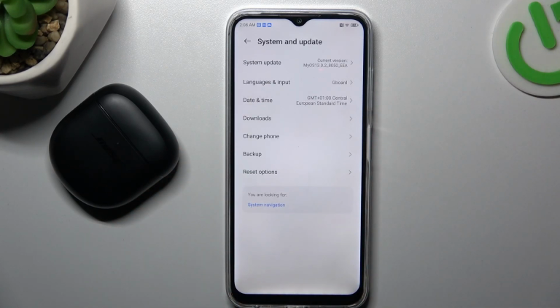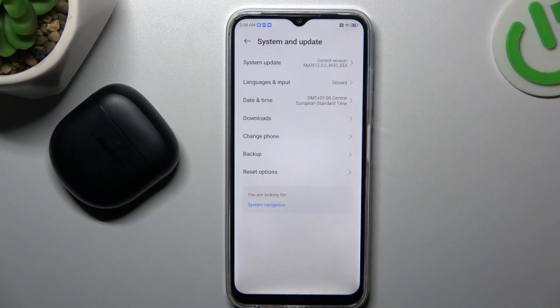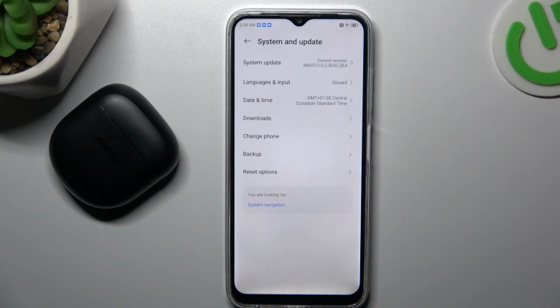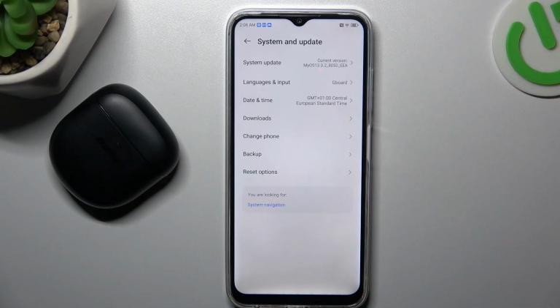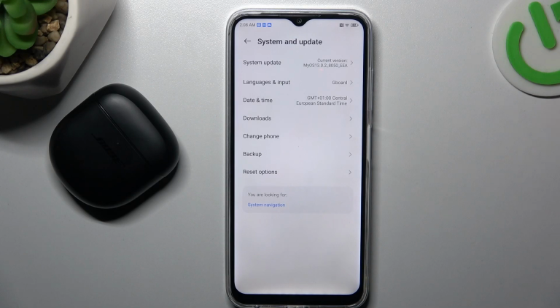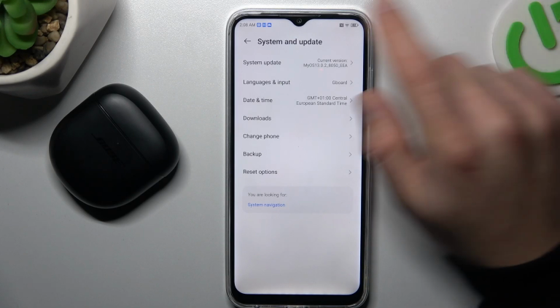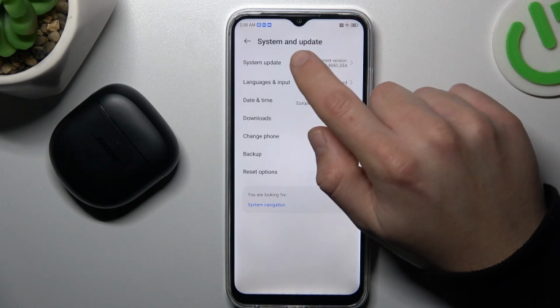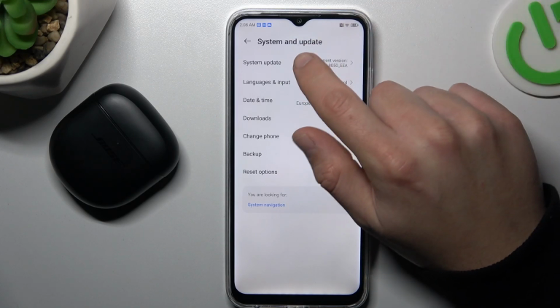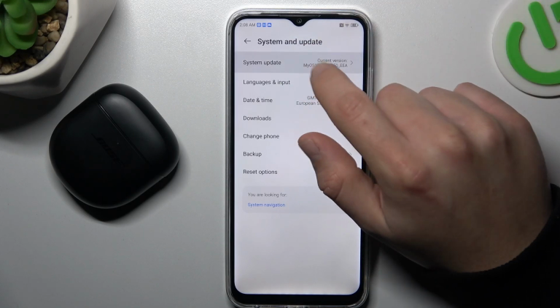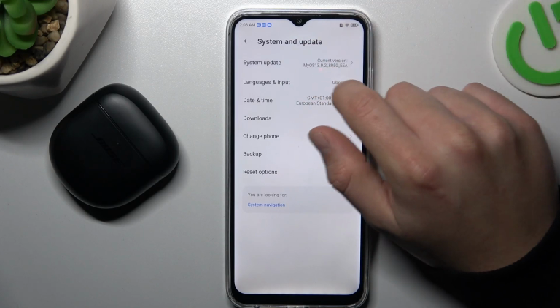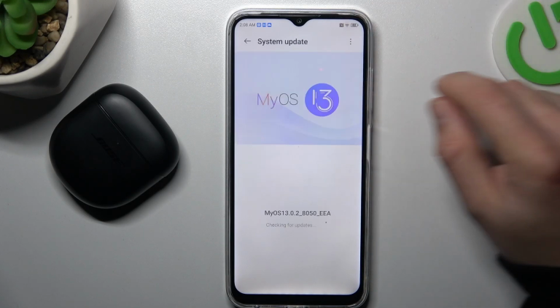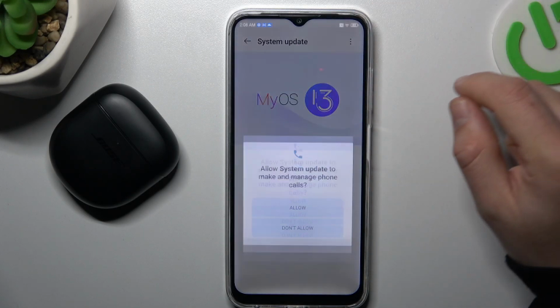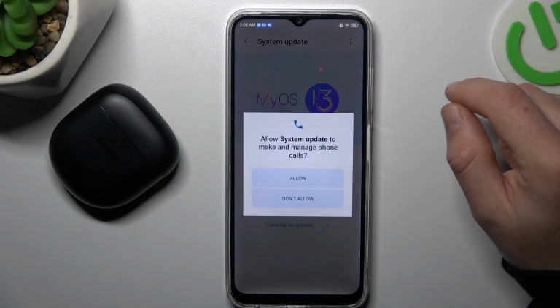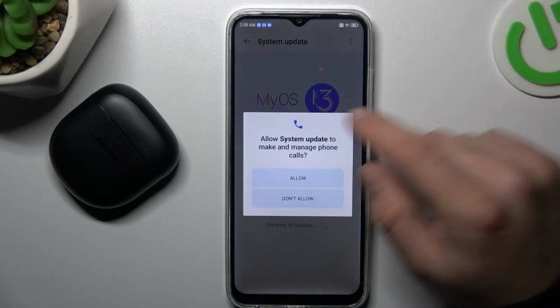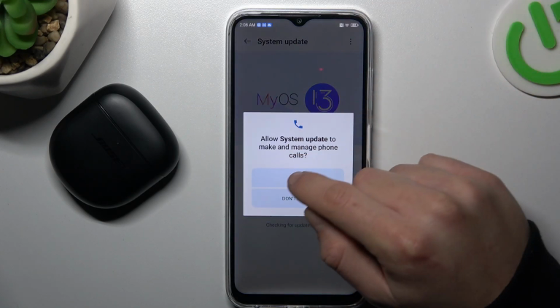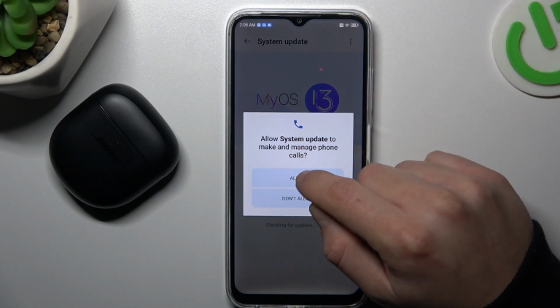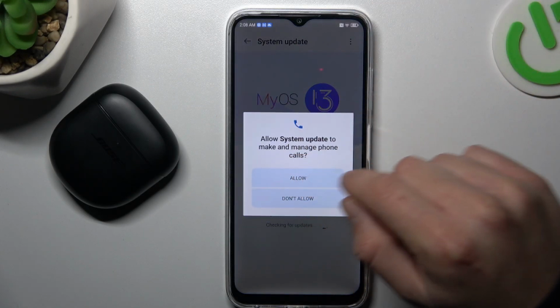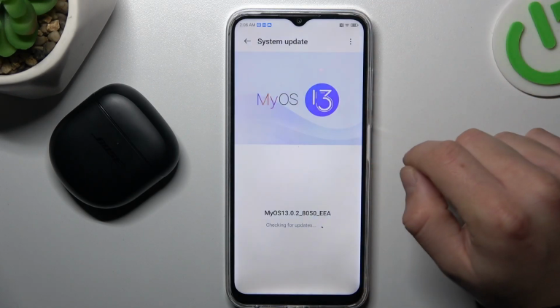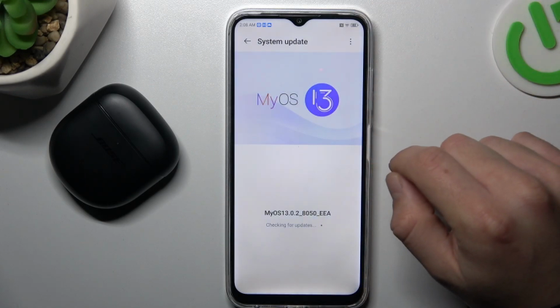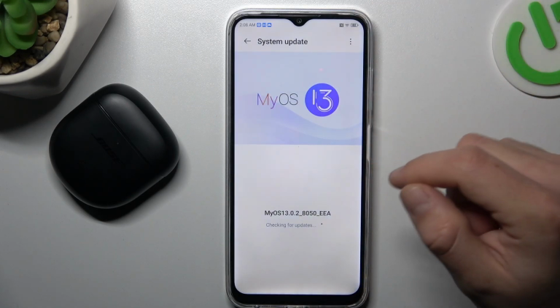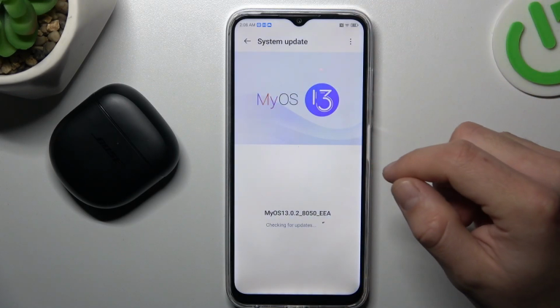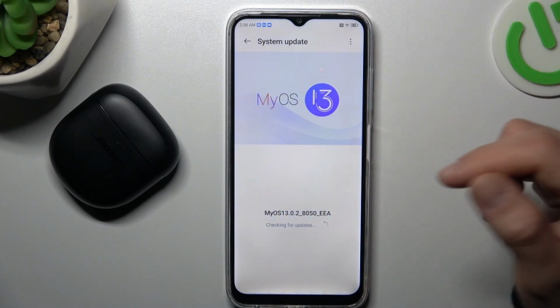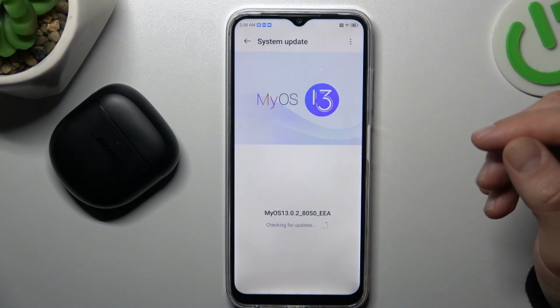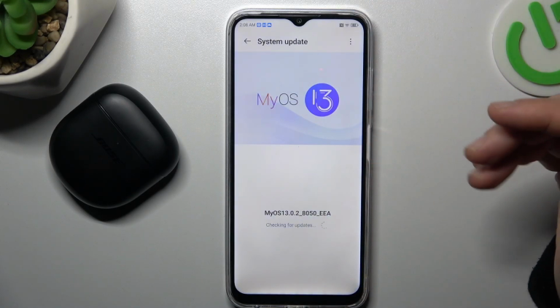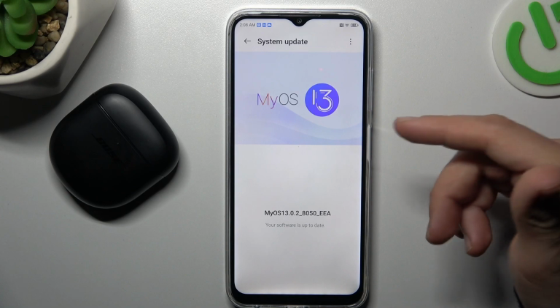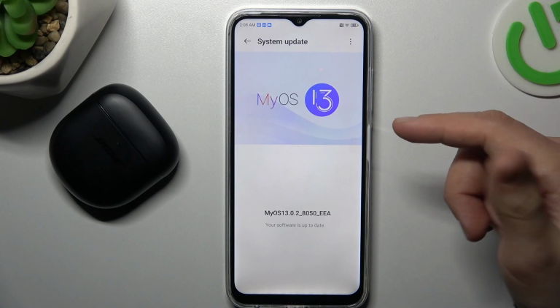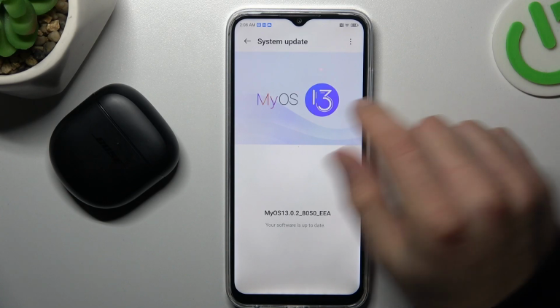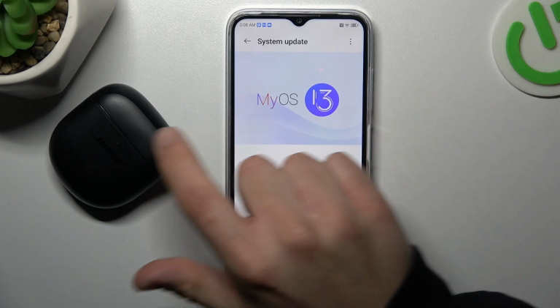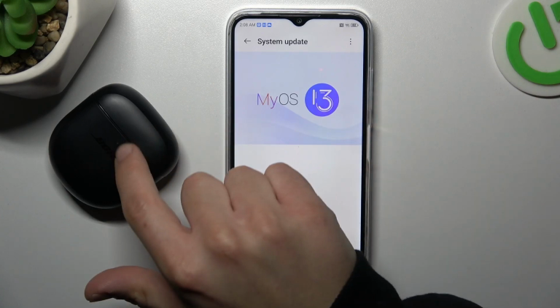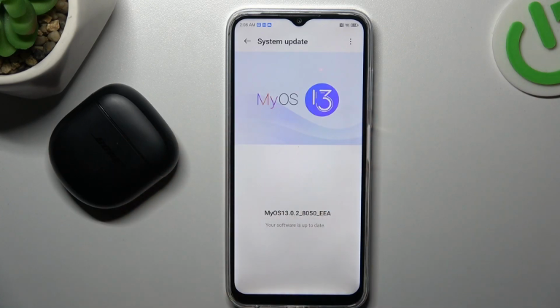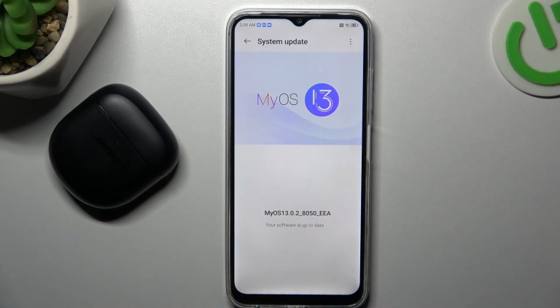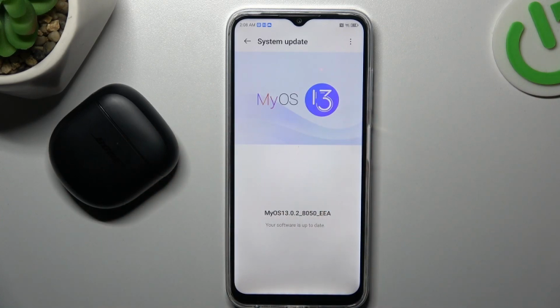You can also try to upgrade your system. Go to the system update and allow the permission. Now check if you have the app — you can install it and check for your device again.